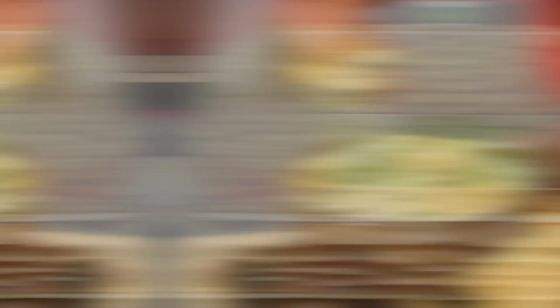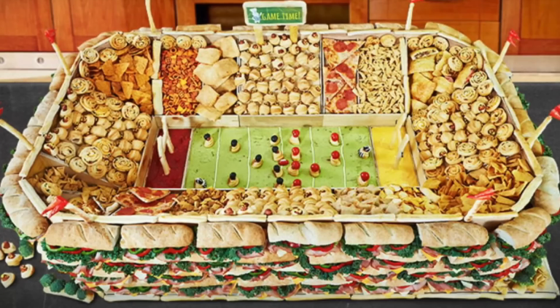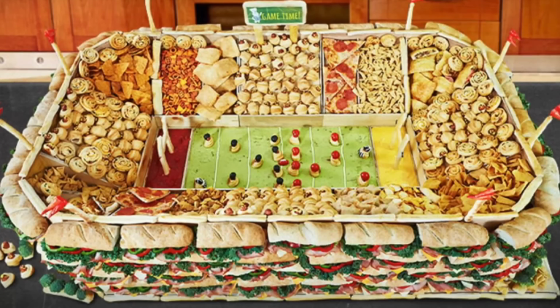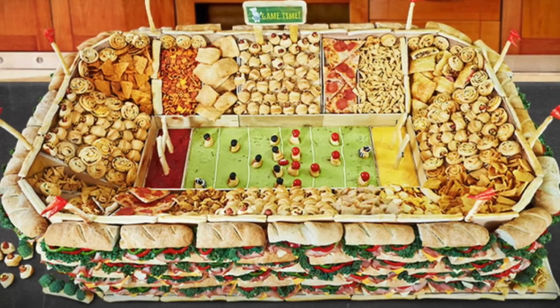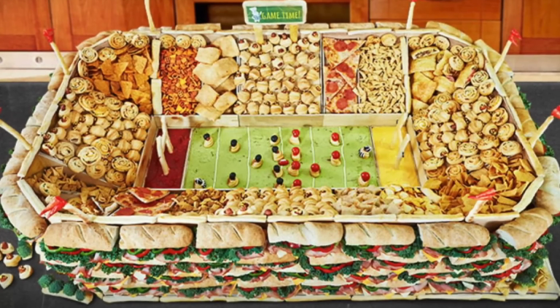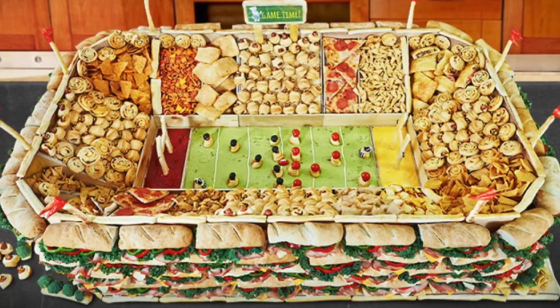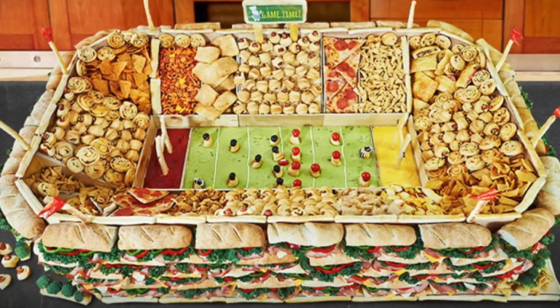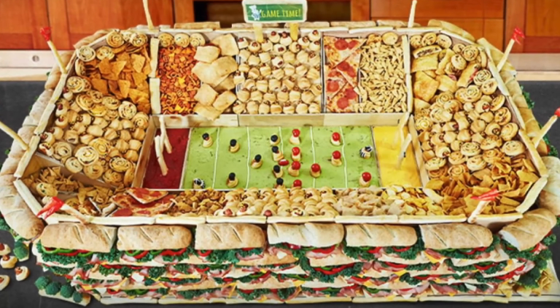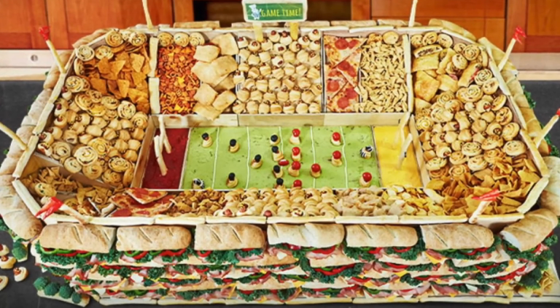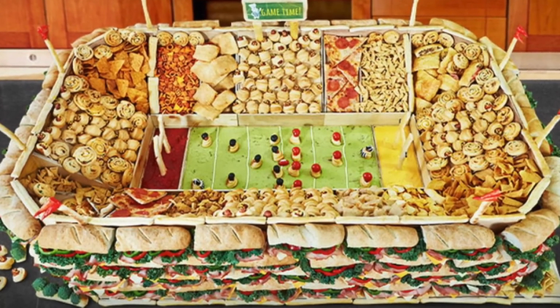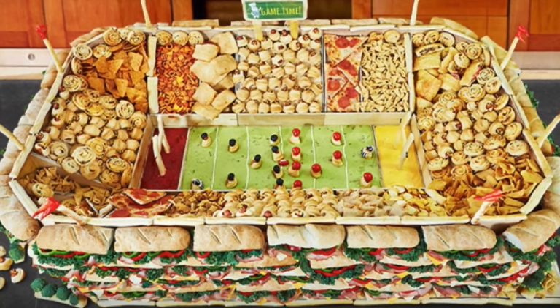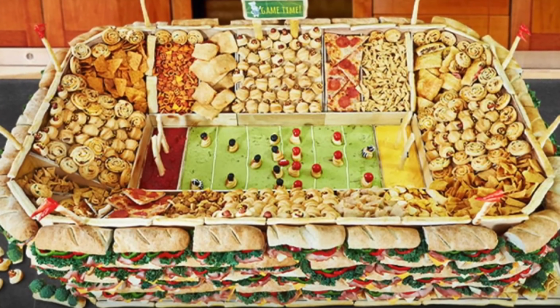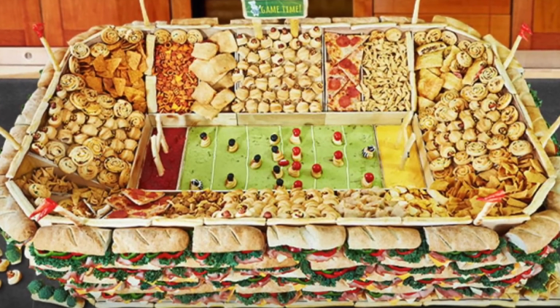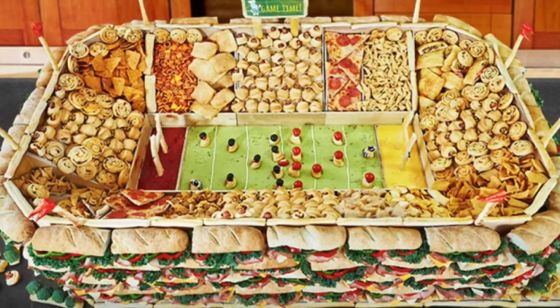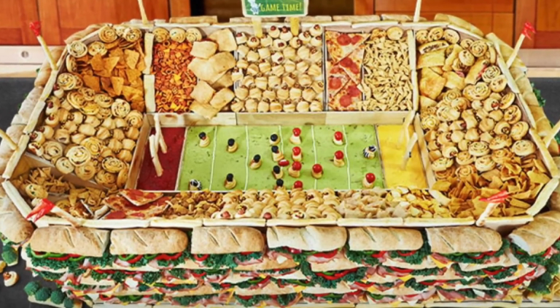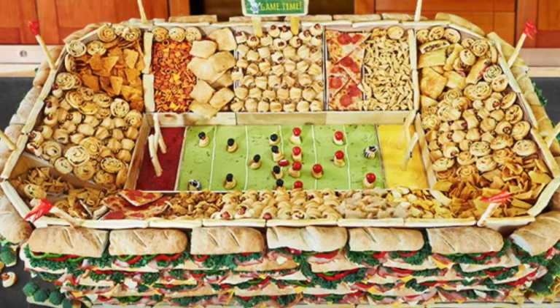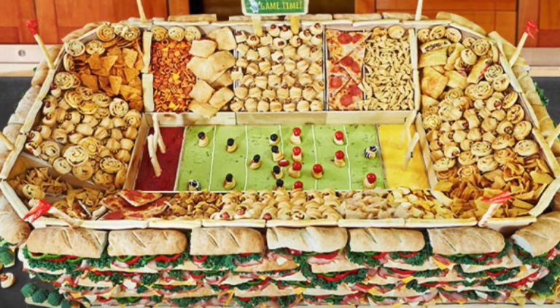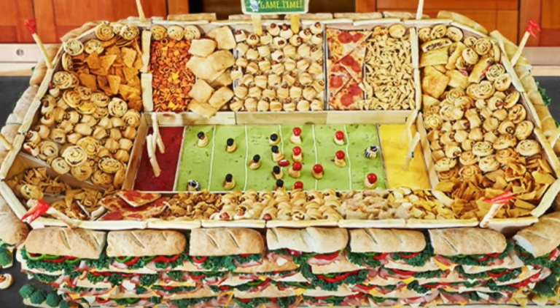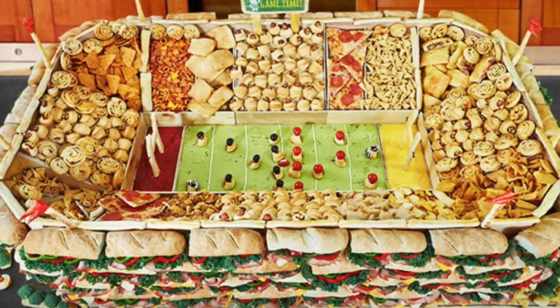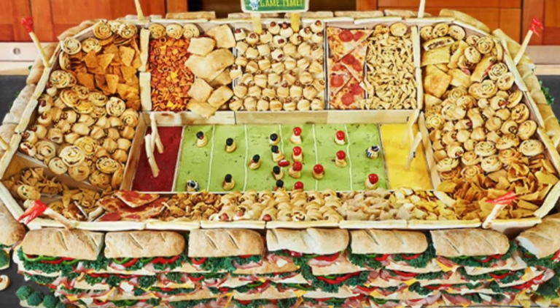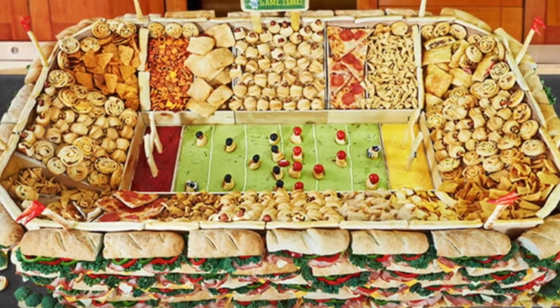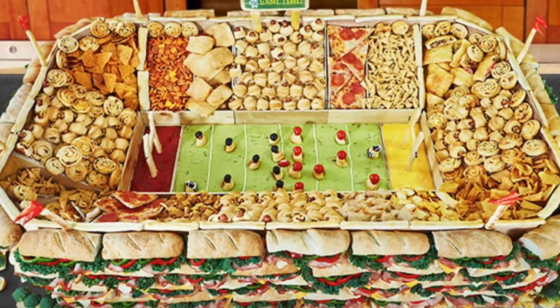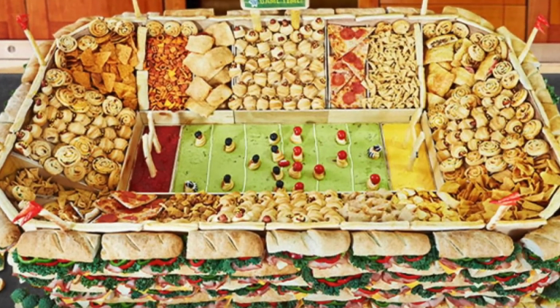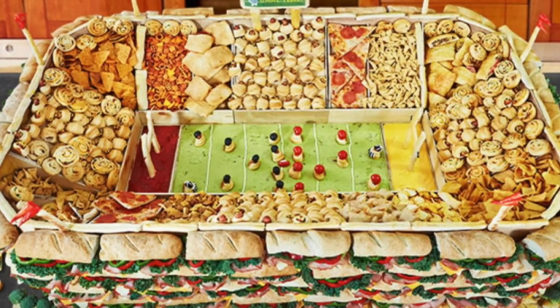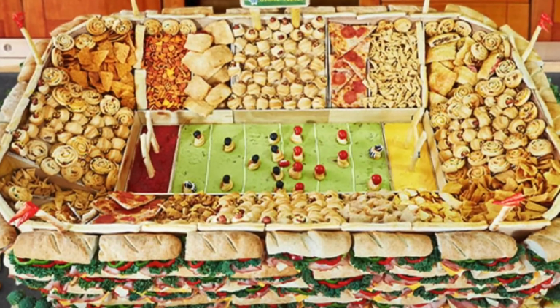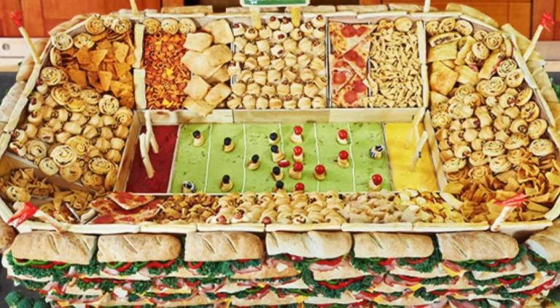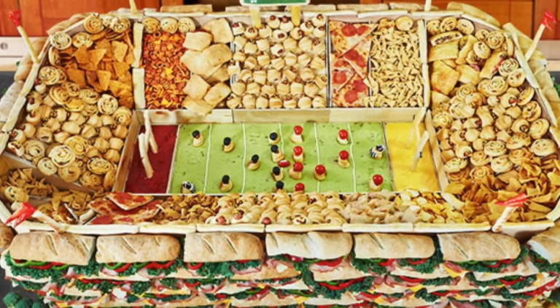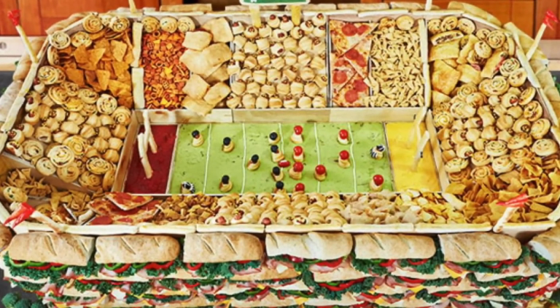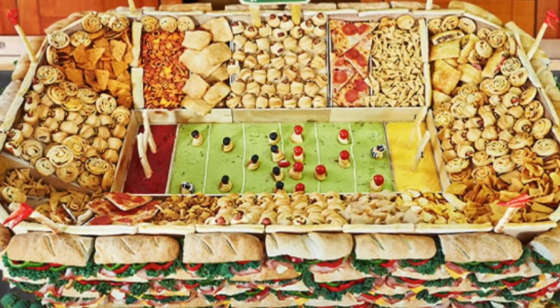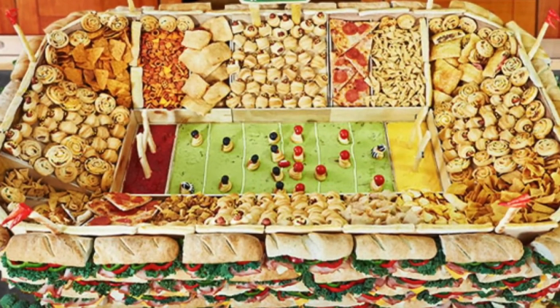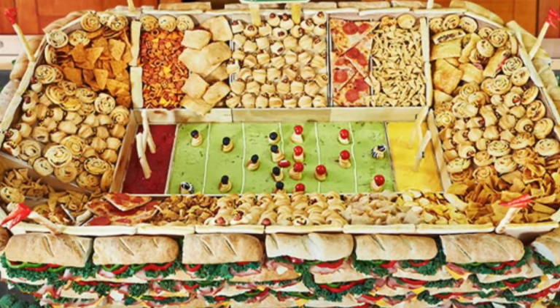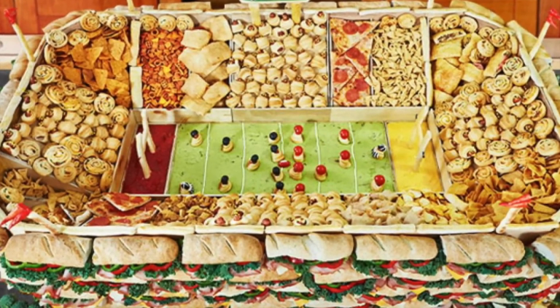Hey guys, Super Bowl's coming up and I figured I'd bang out three easy Super Bowl recipes for the next three days. Is this one of them? No.